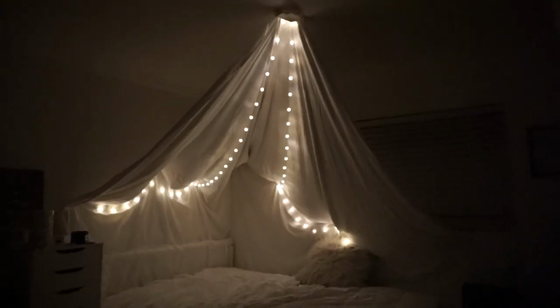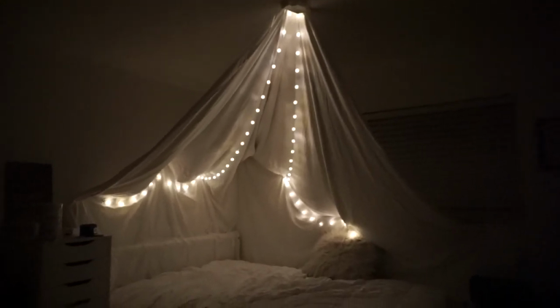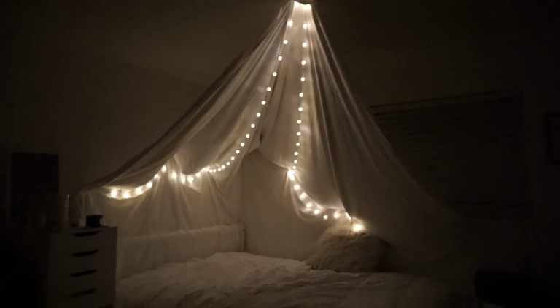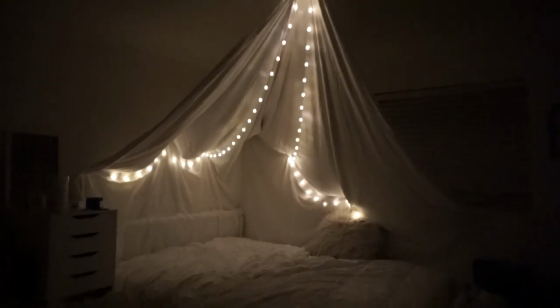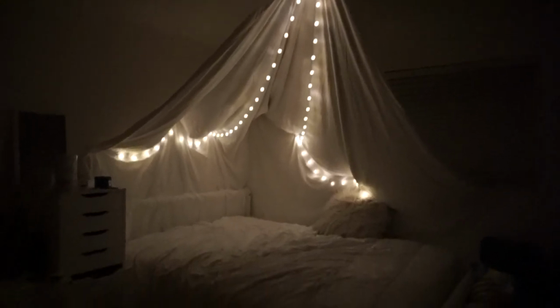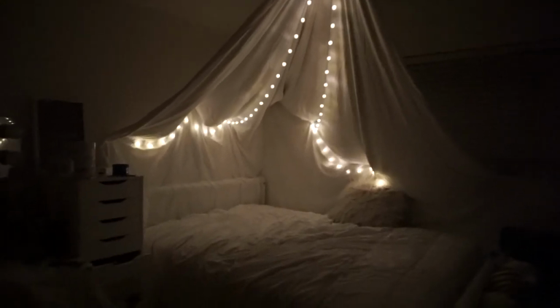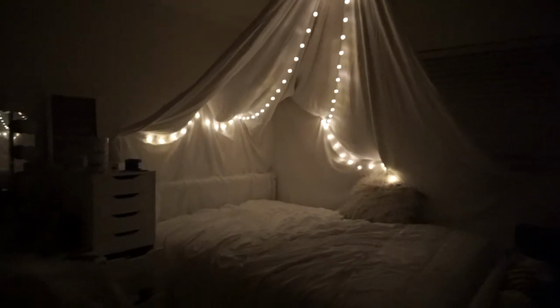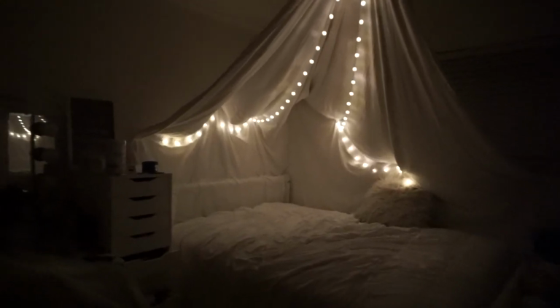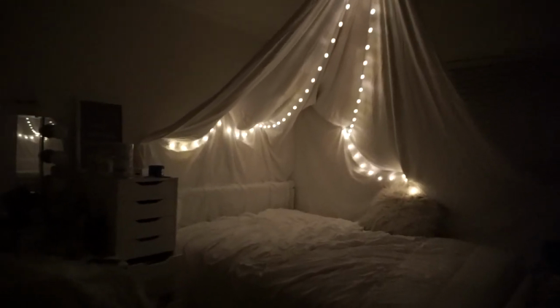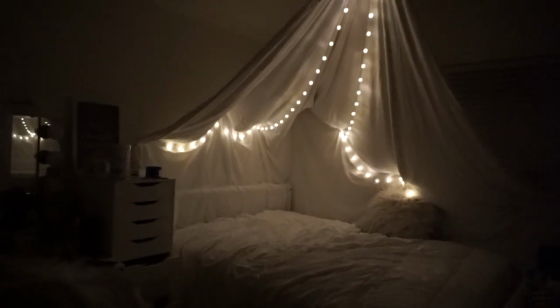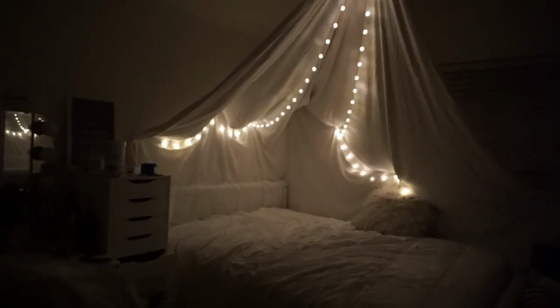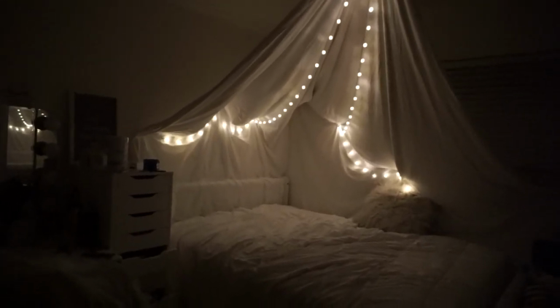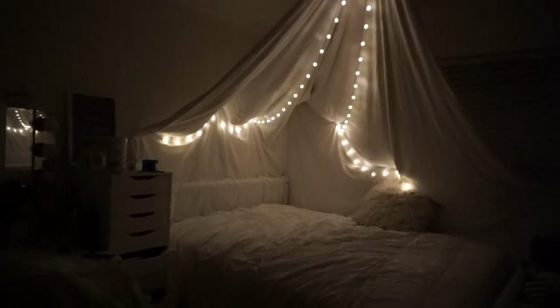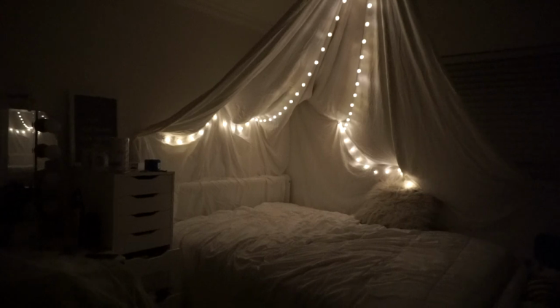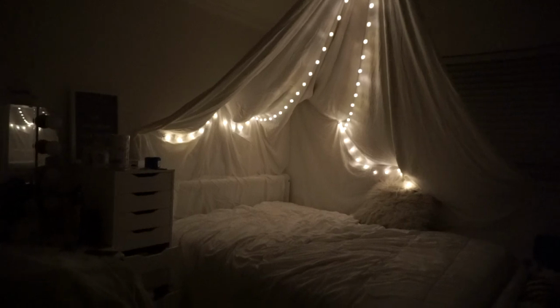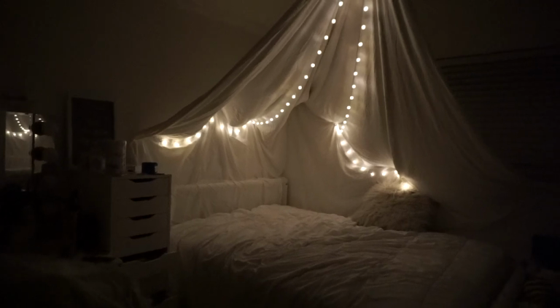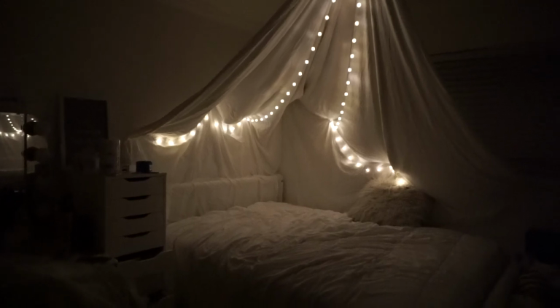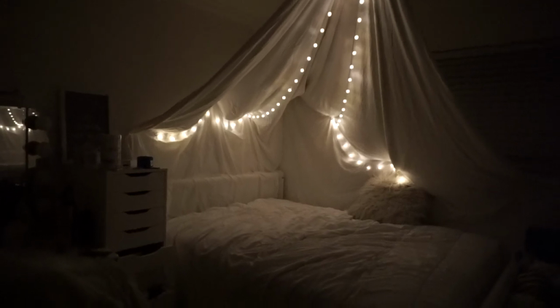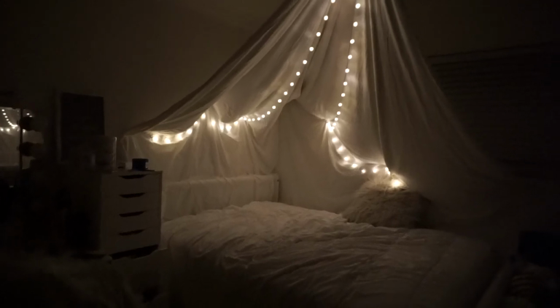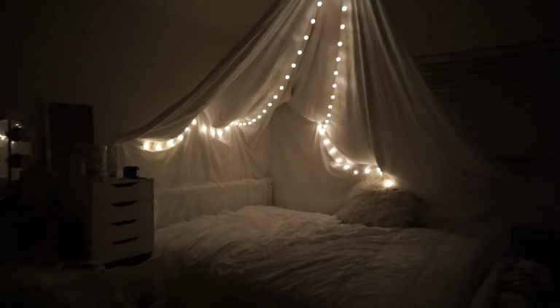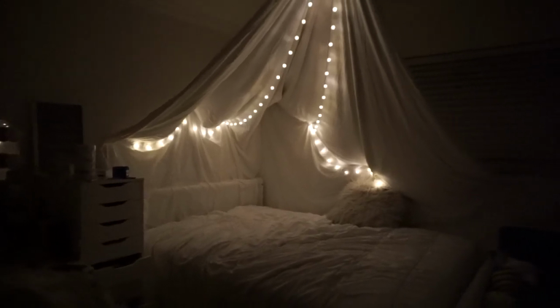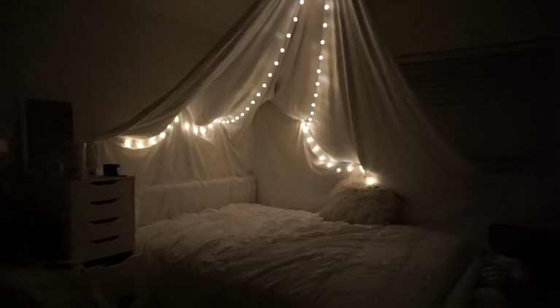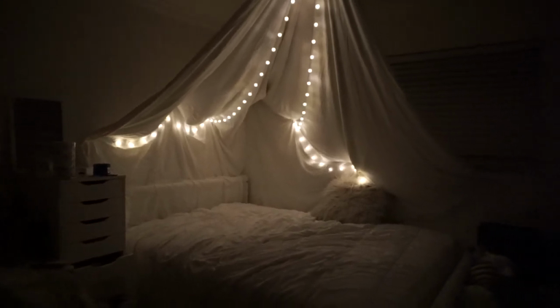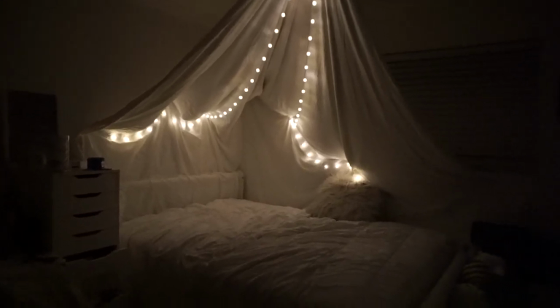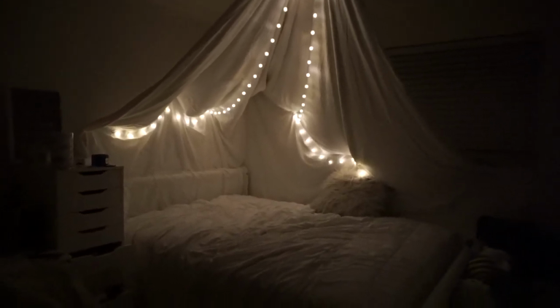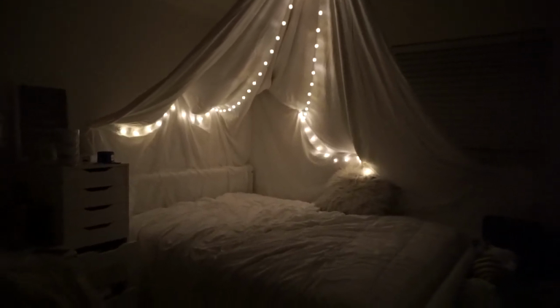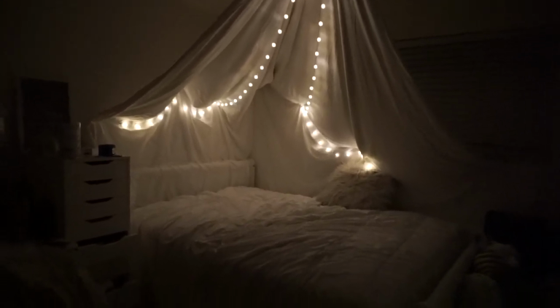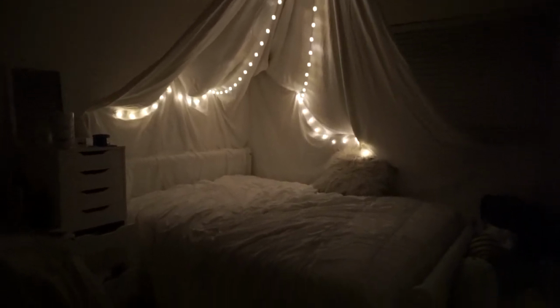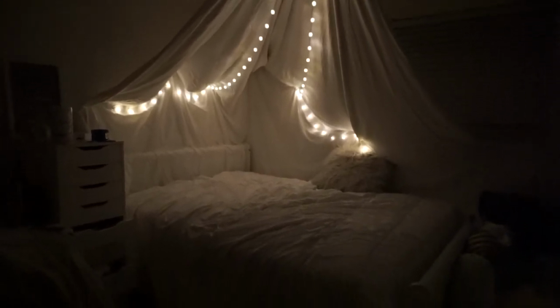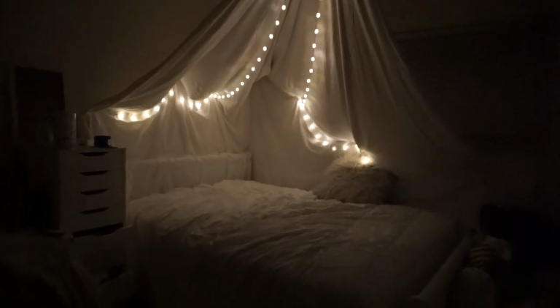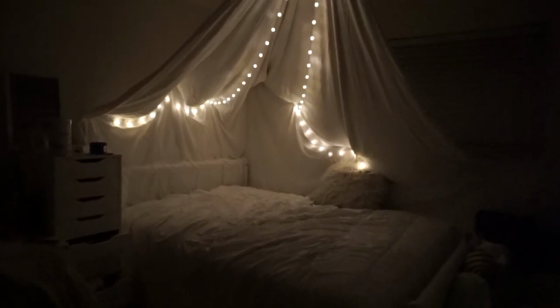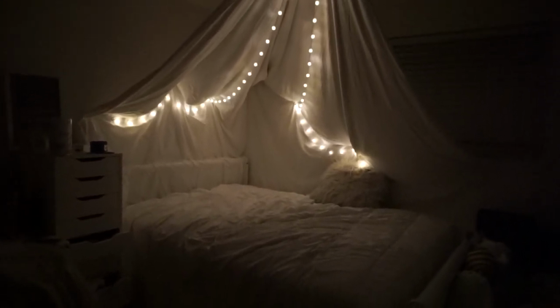Okay, so I'm just going to add more lights and the pillows back.